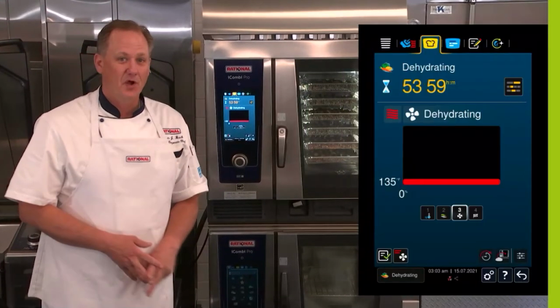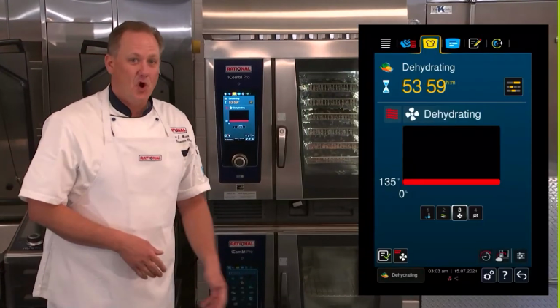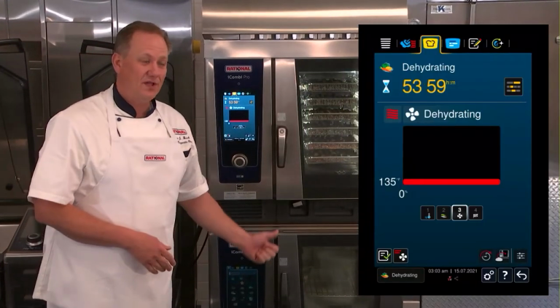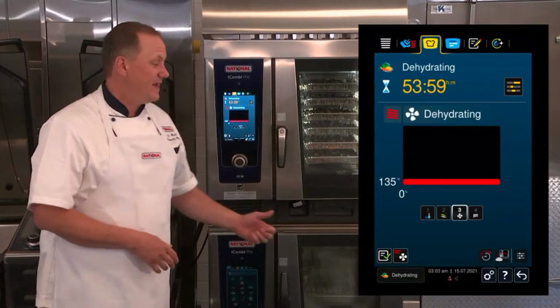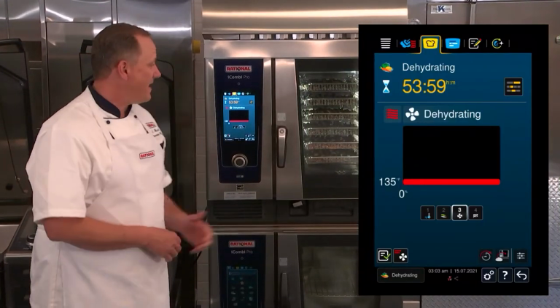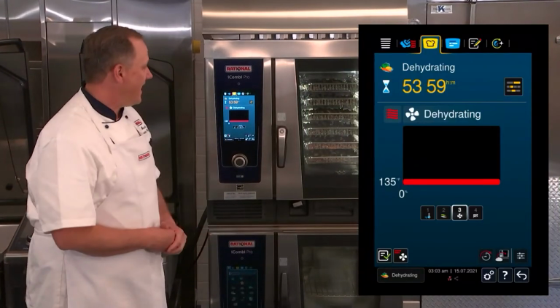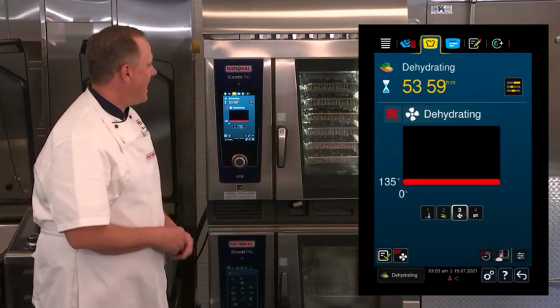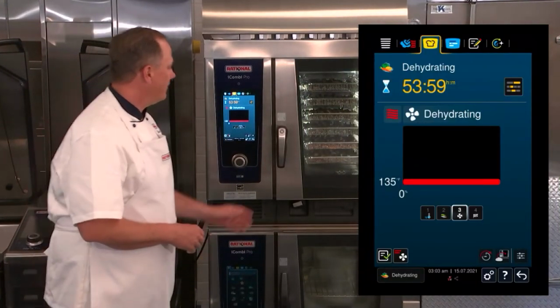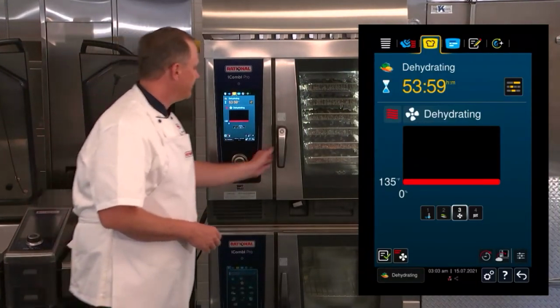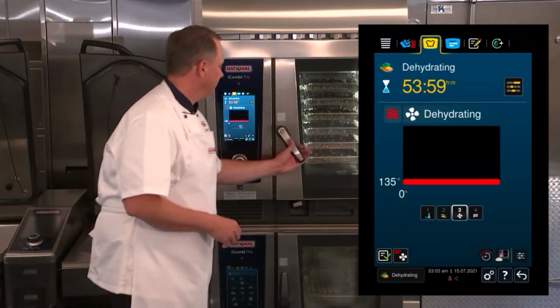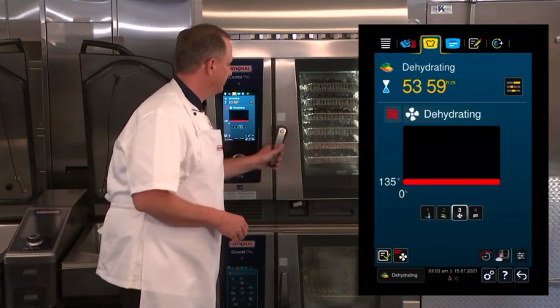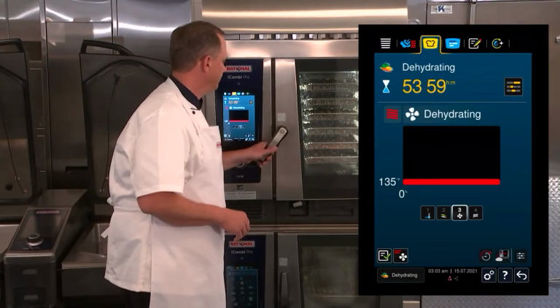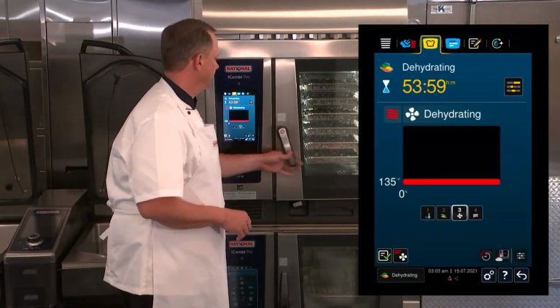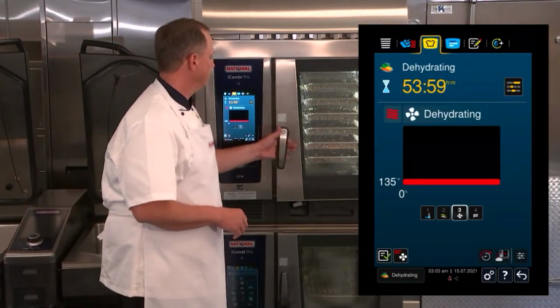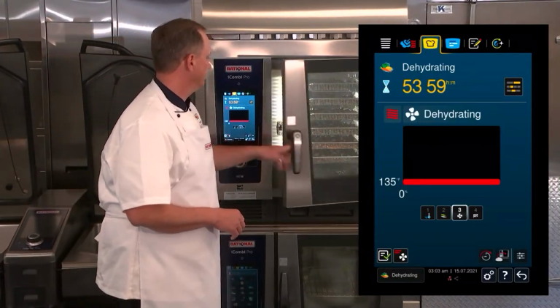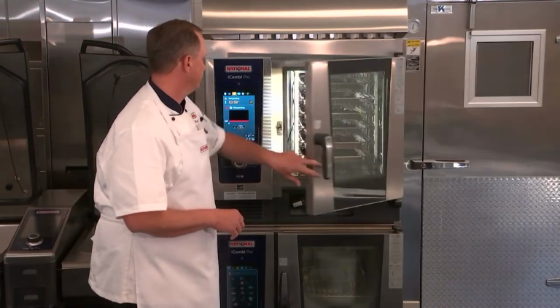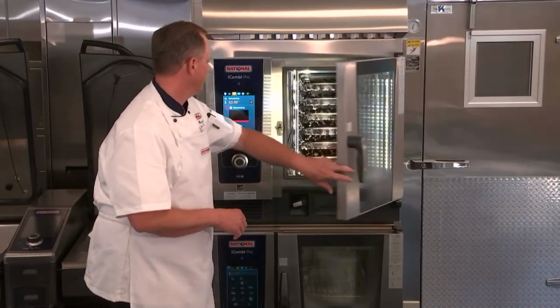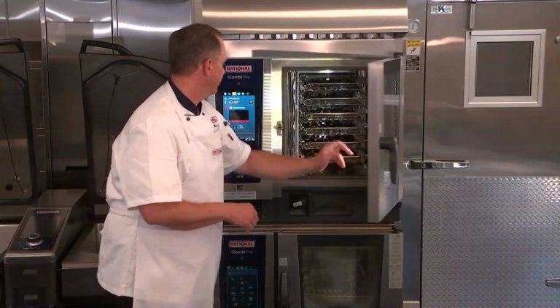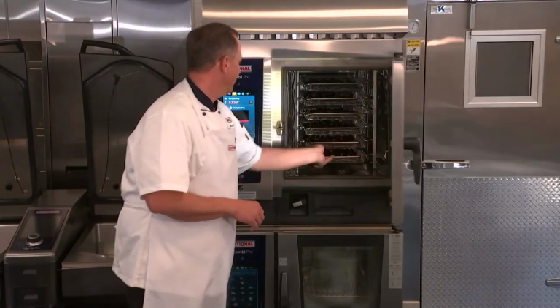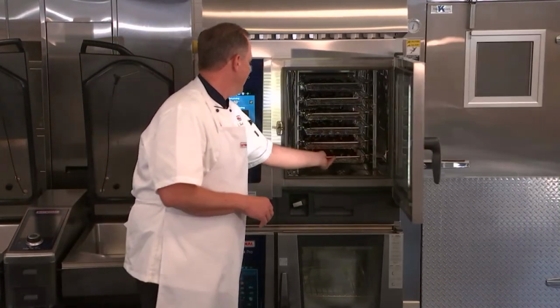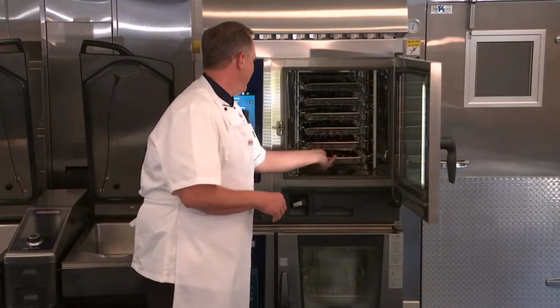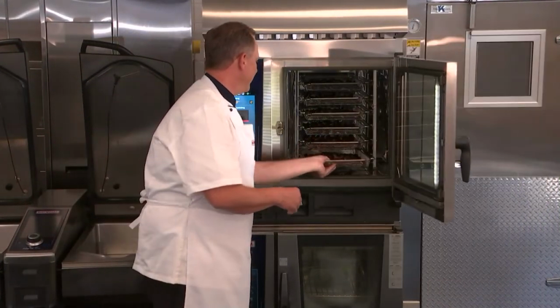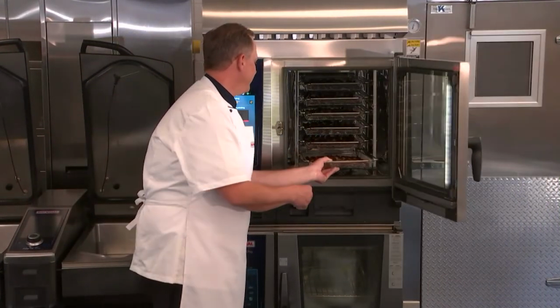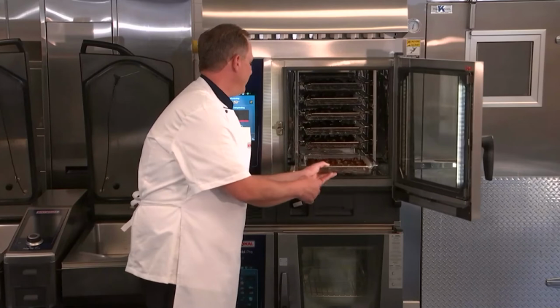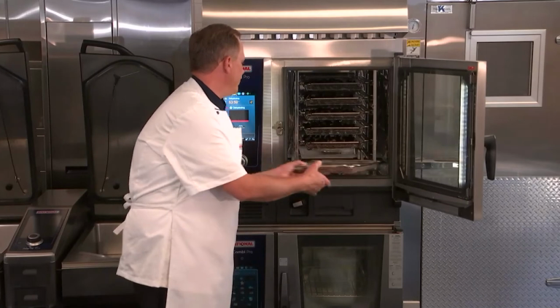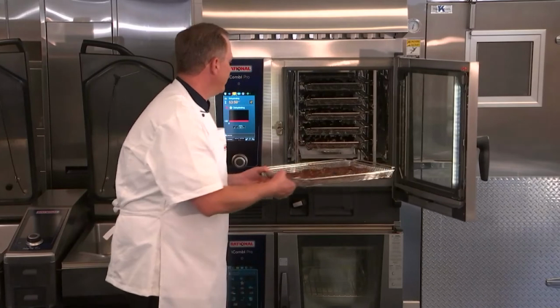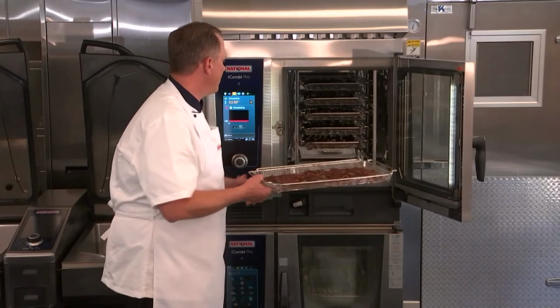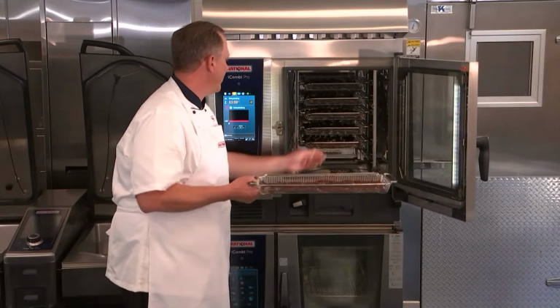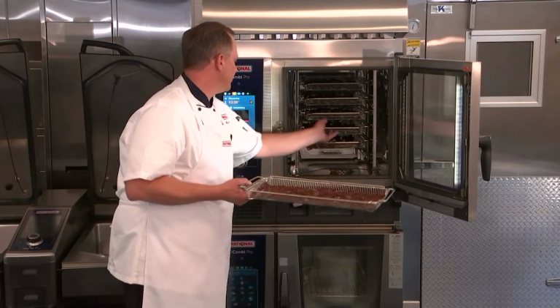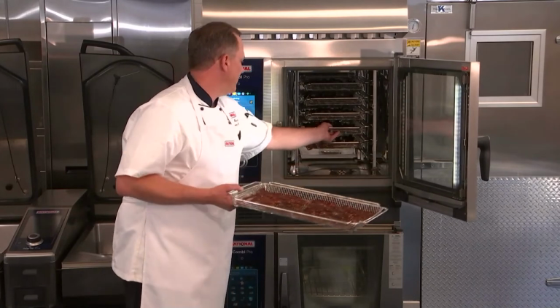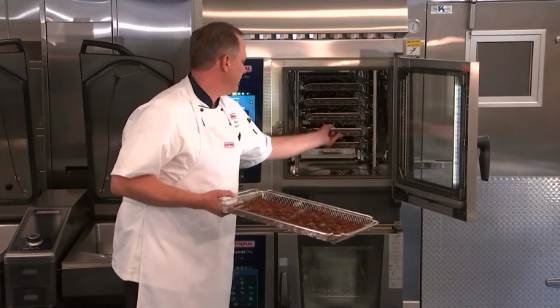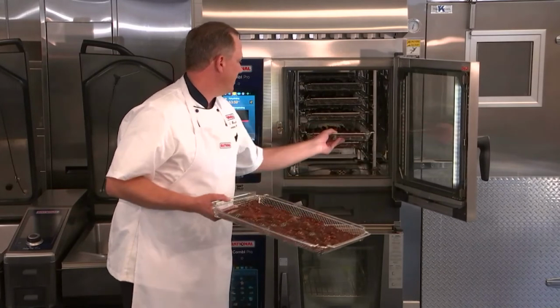It's been about eight hours and I can see that our jerky is all nice and ready to go.